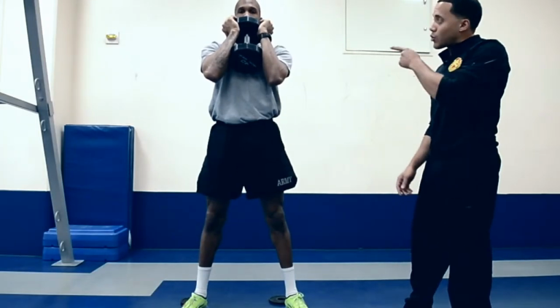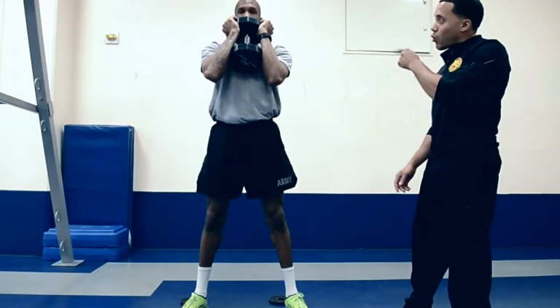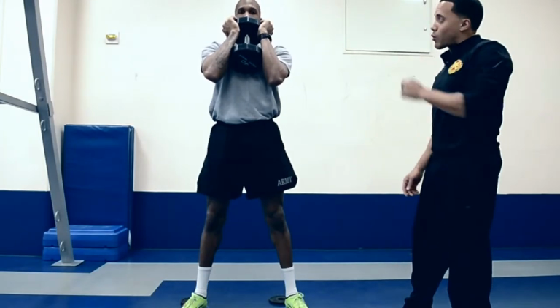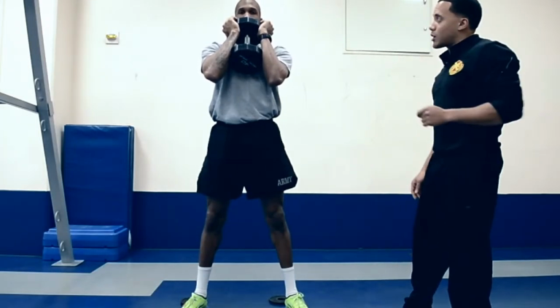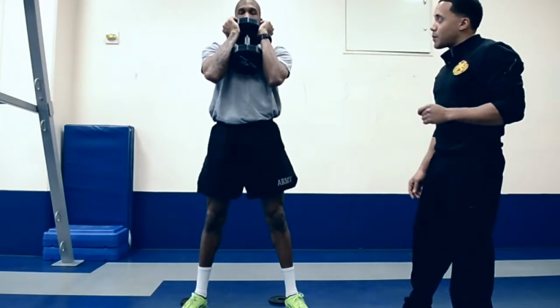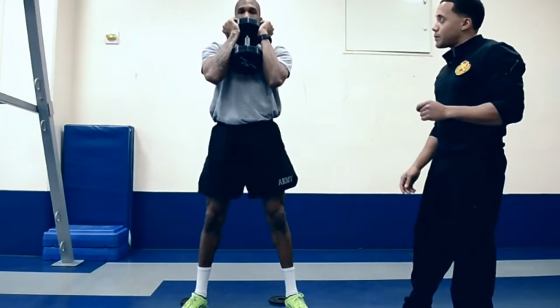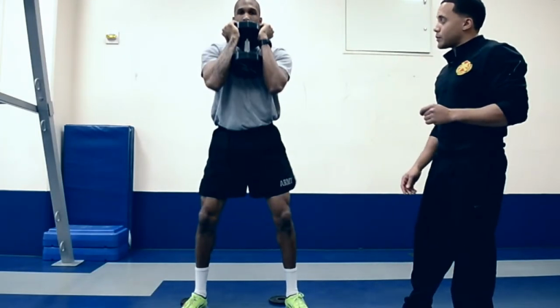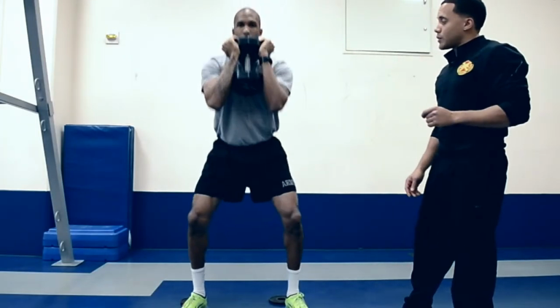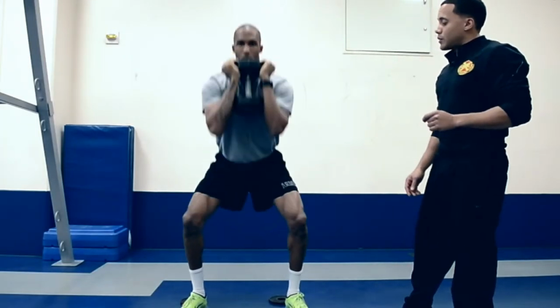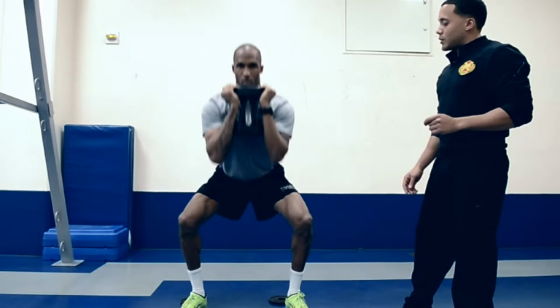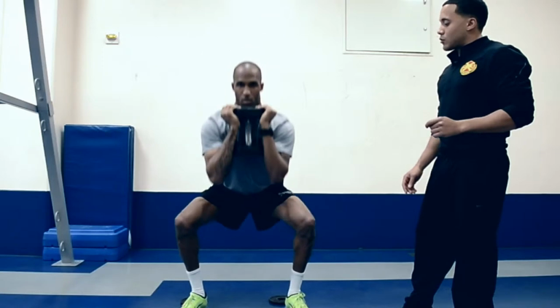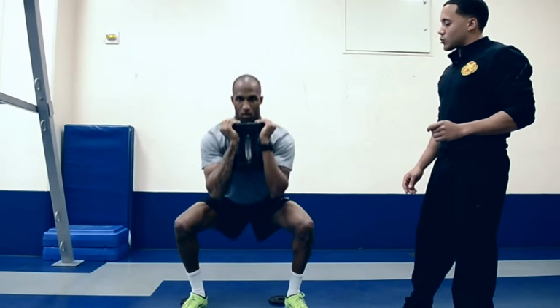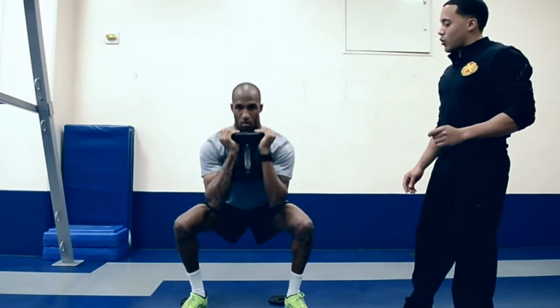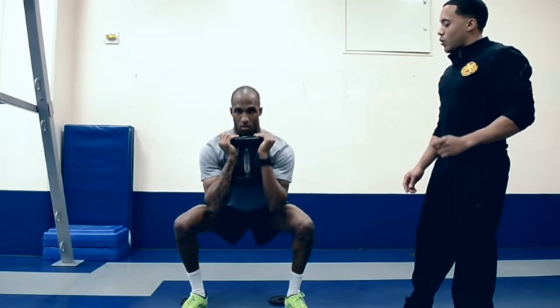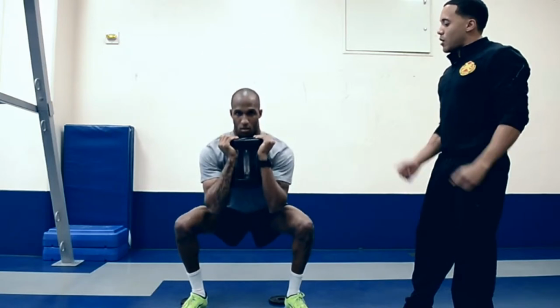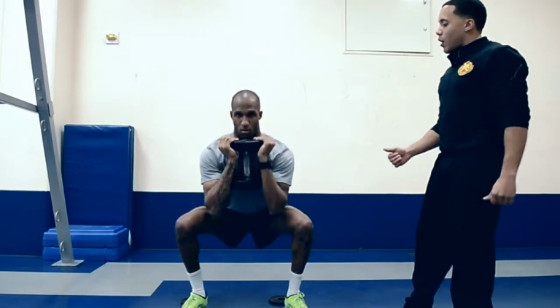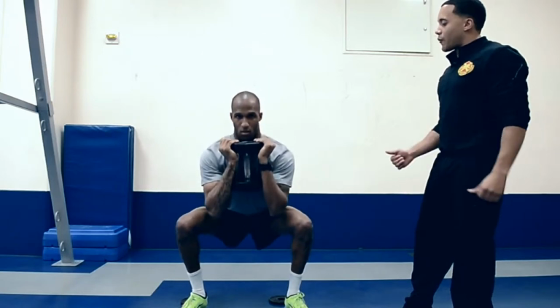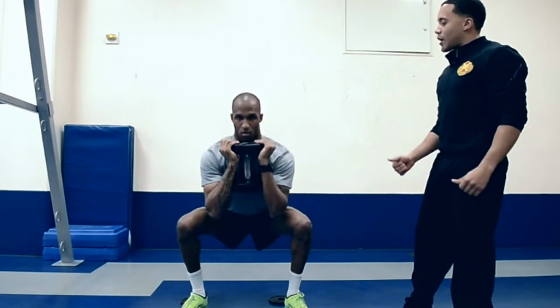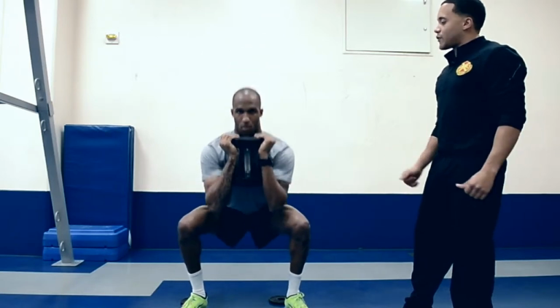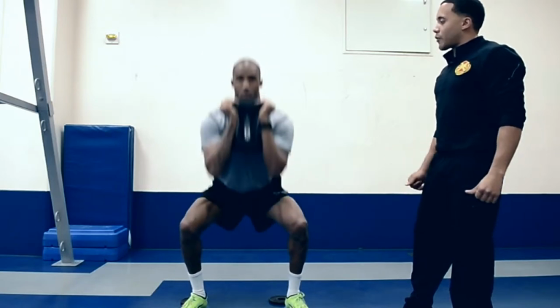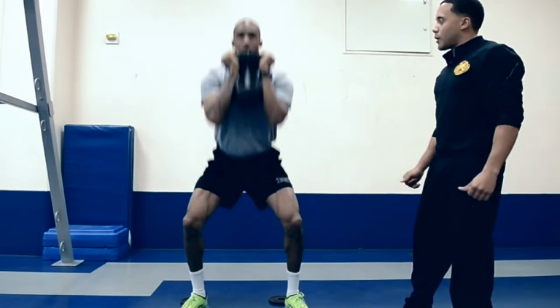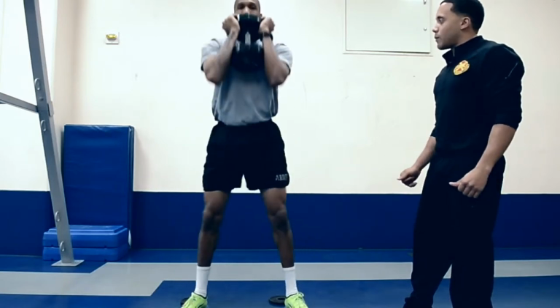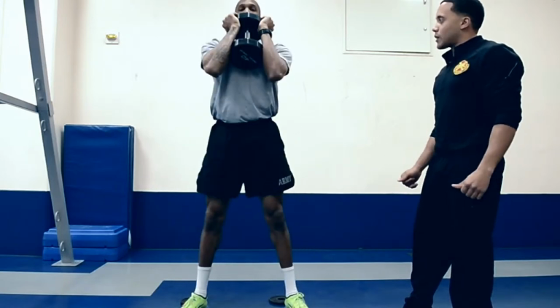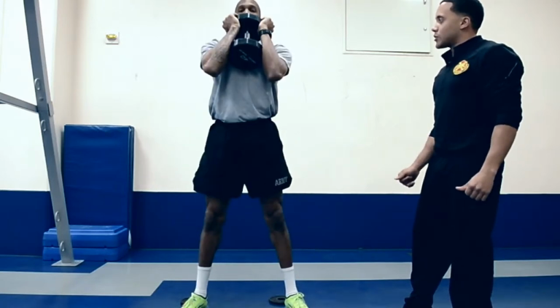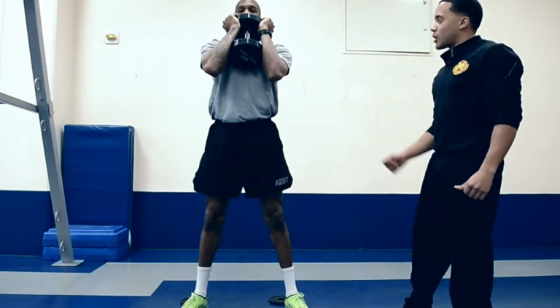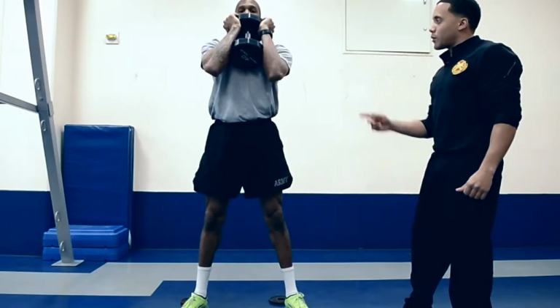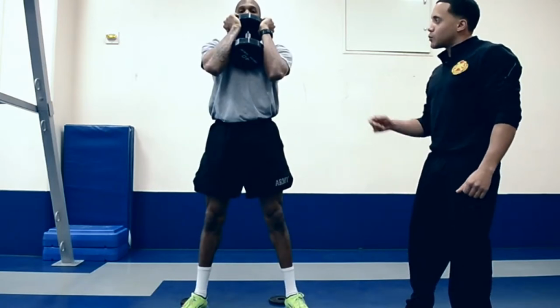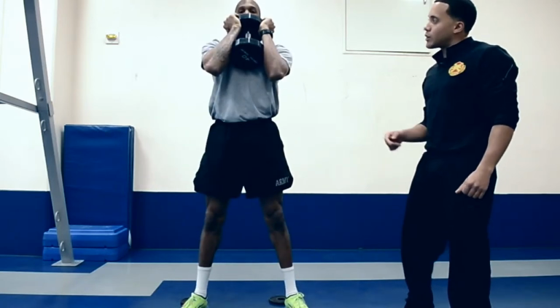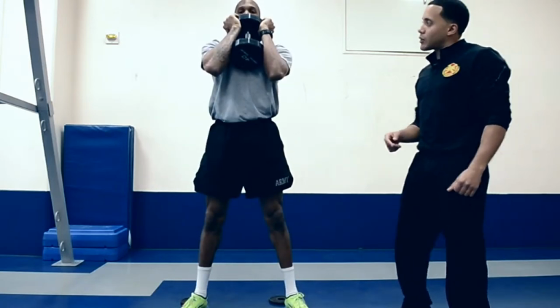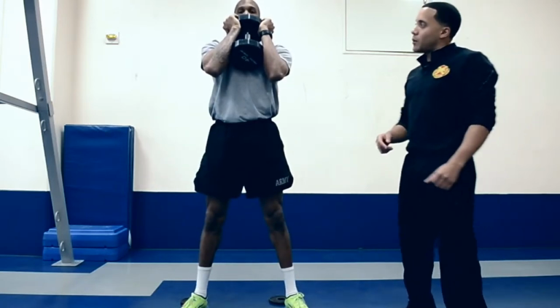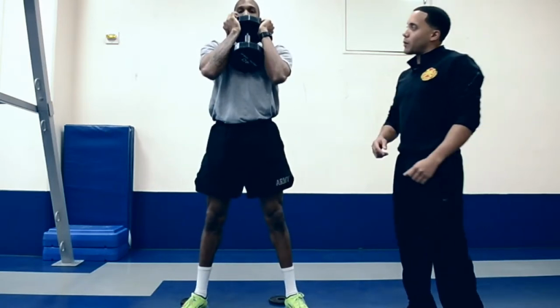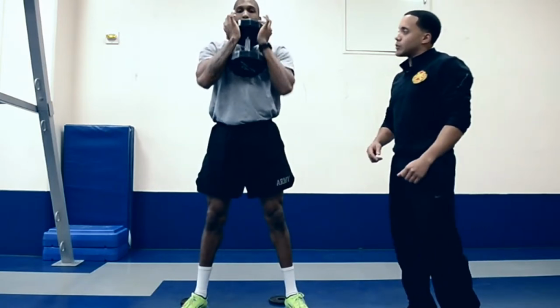Let's go one more time. Down slow, up fast — fire it up. Excellent job. Let's put down the dumbbell.